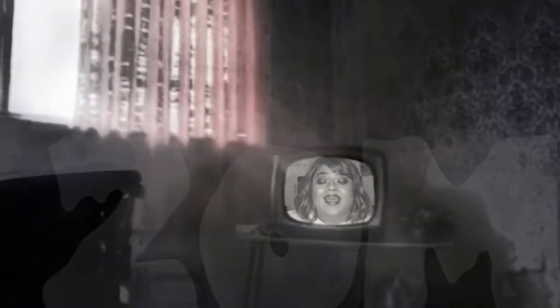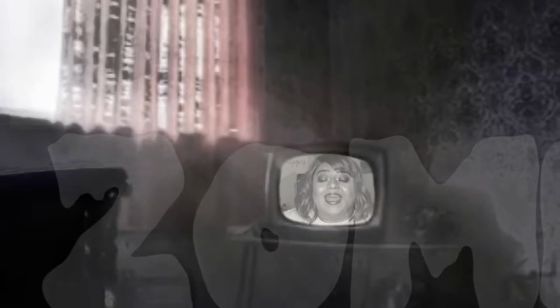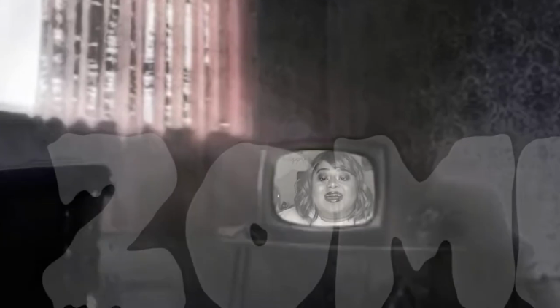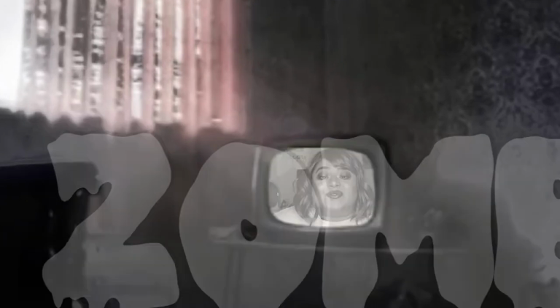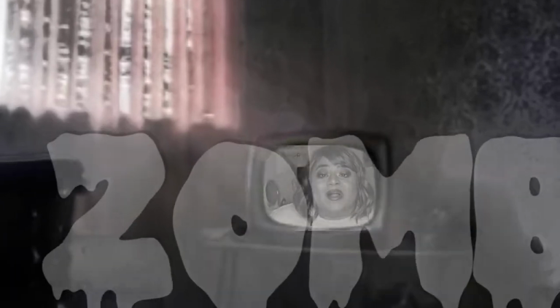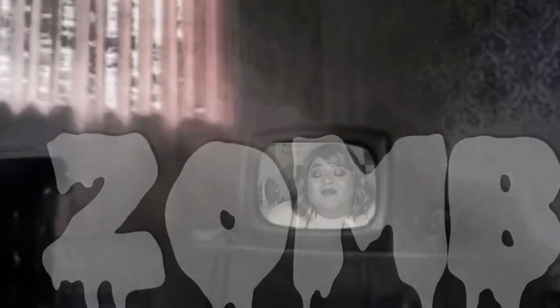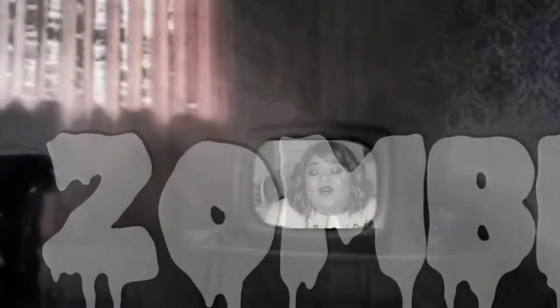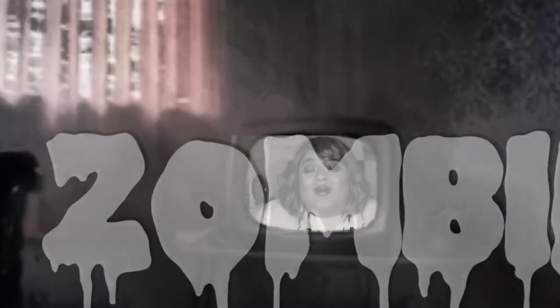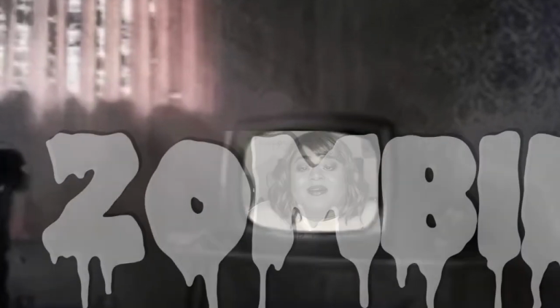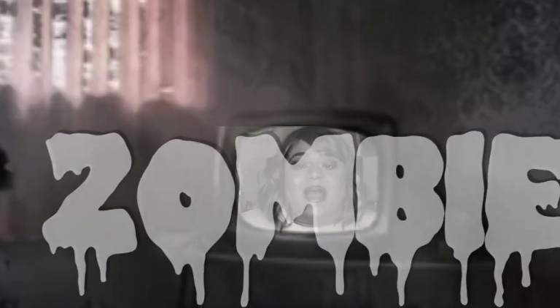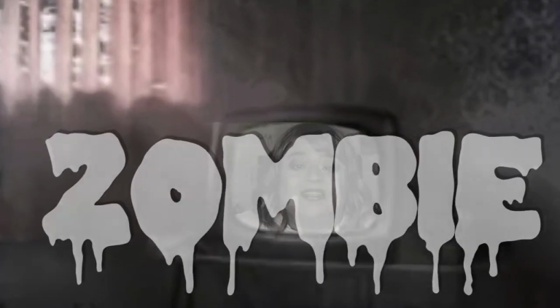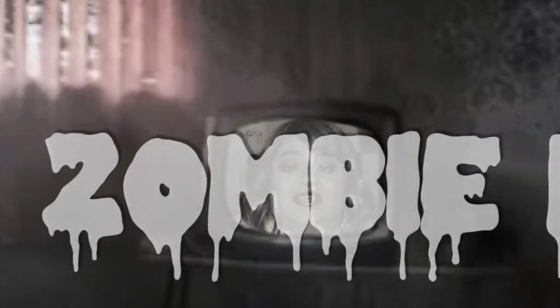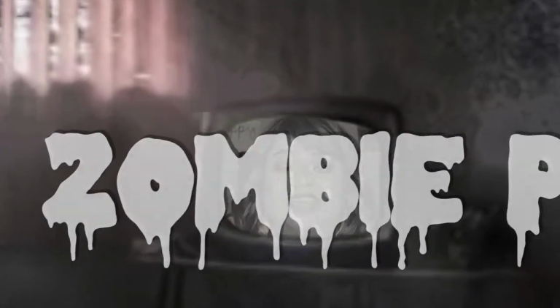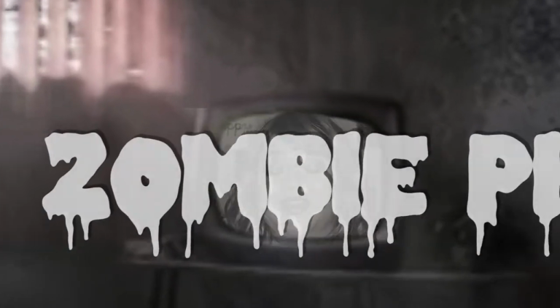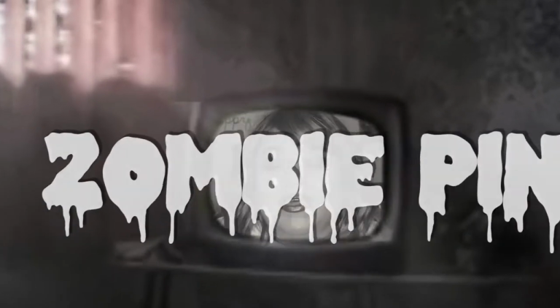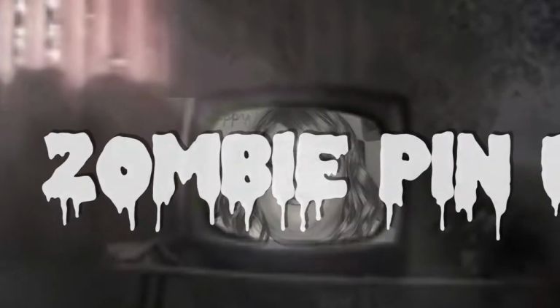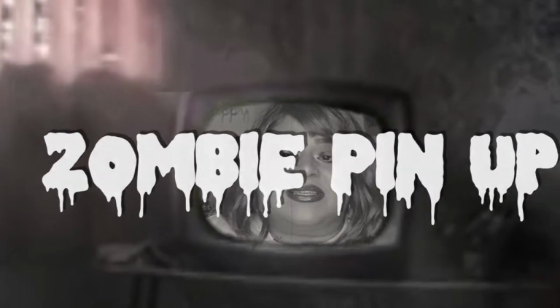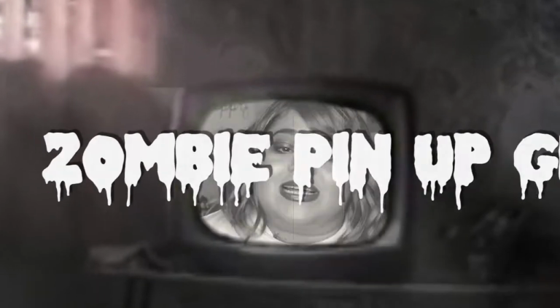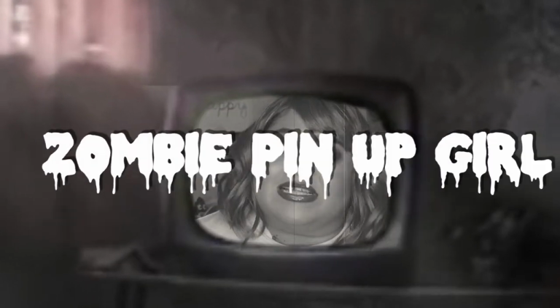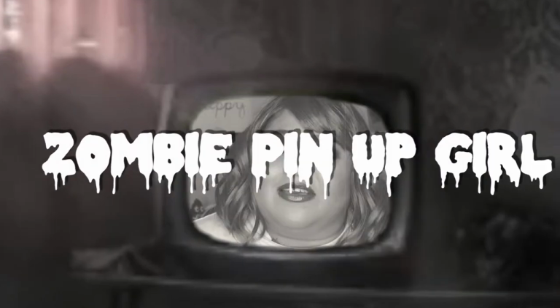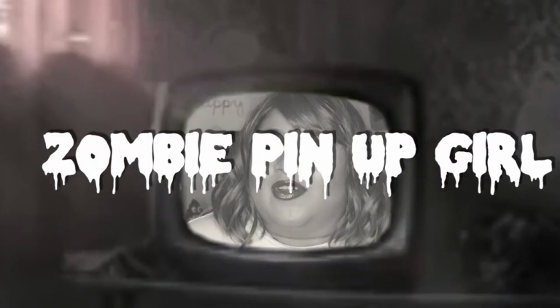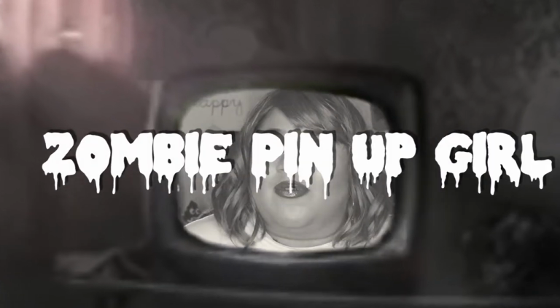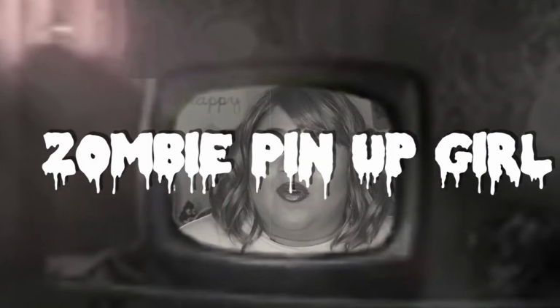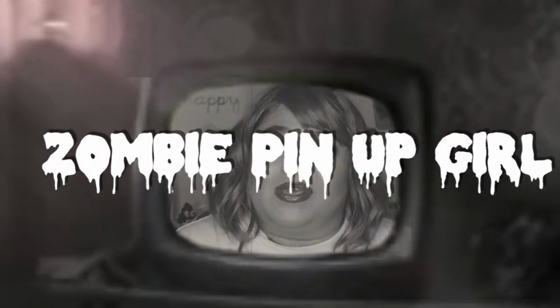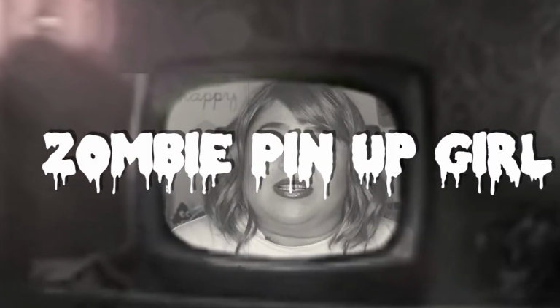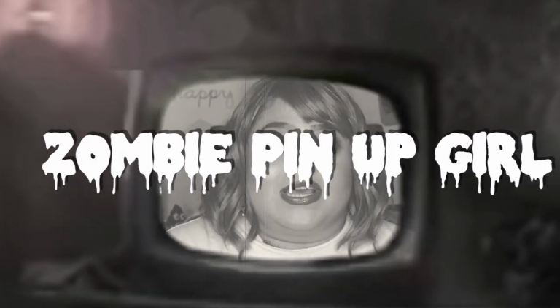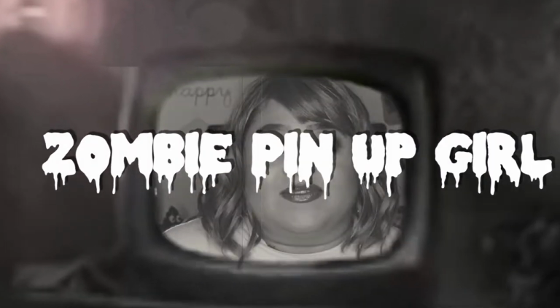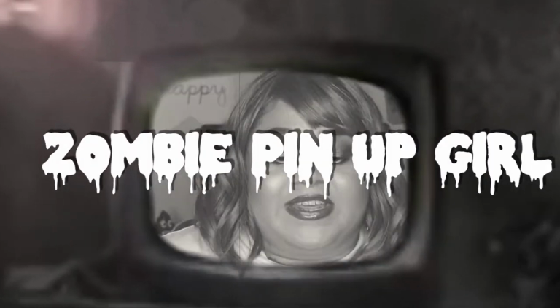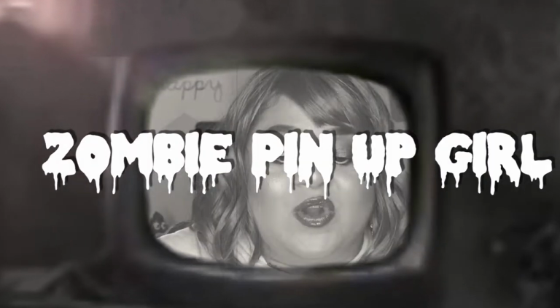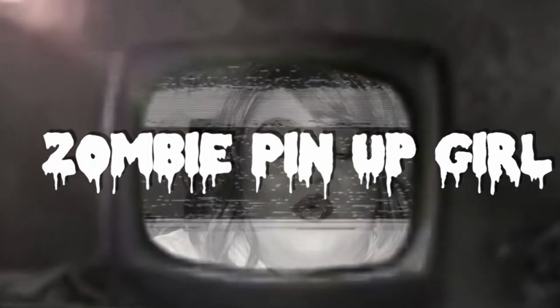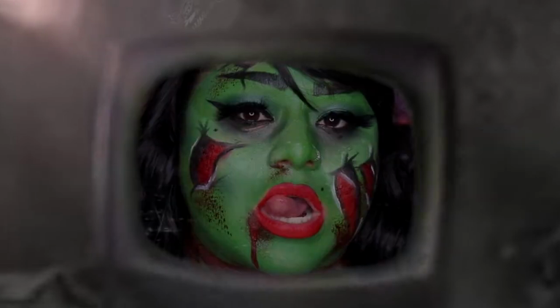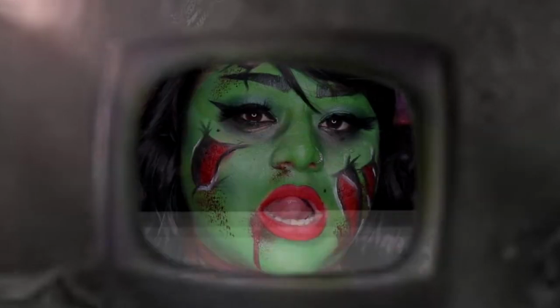Hey guys, welcome or welcome back to my channel. My name is Leslie, if you don't know me.